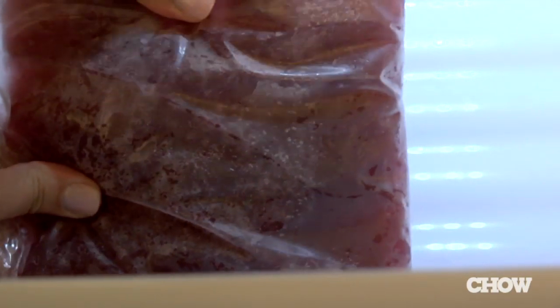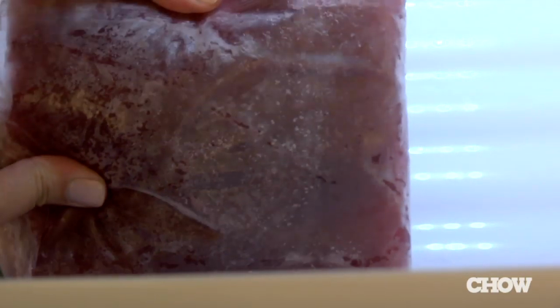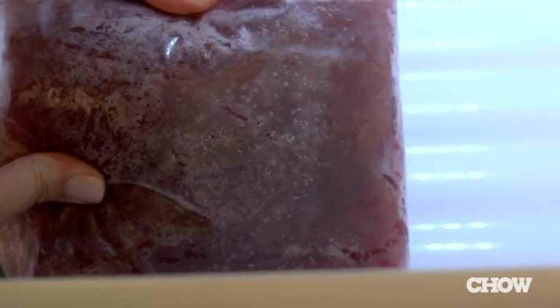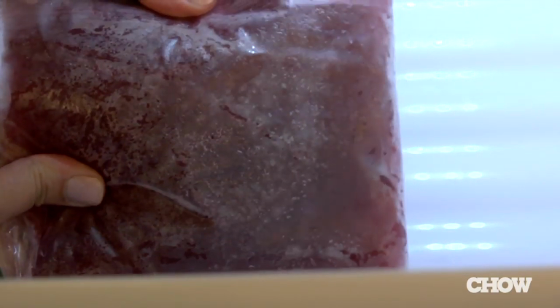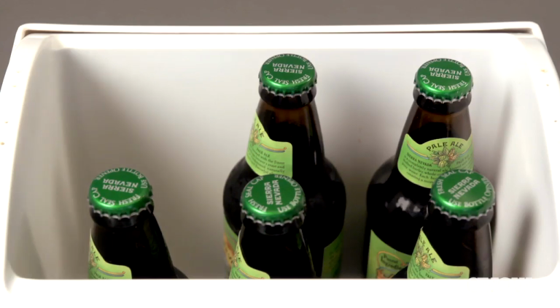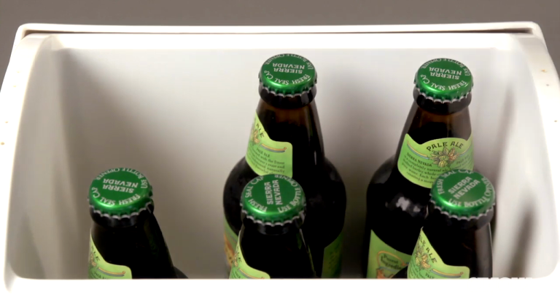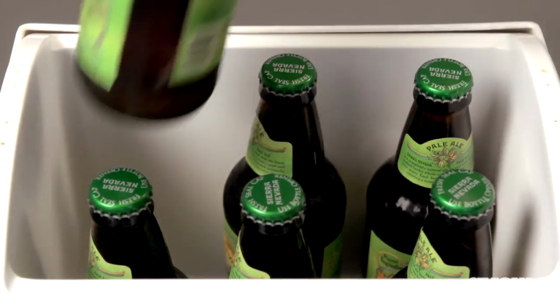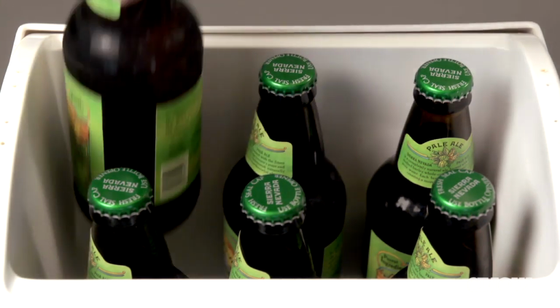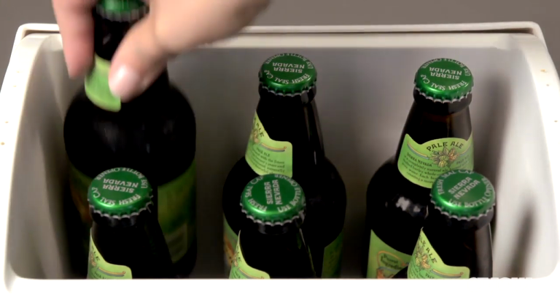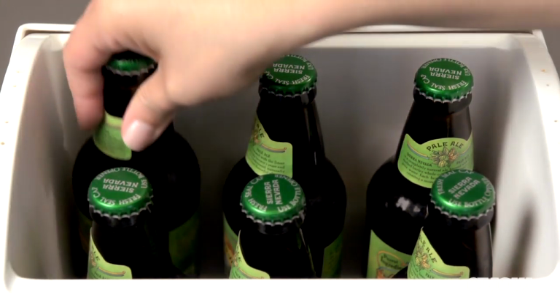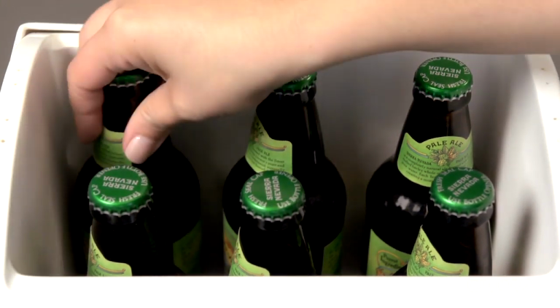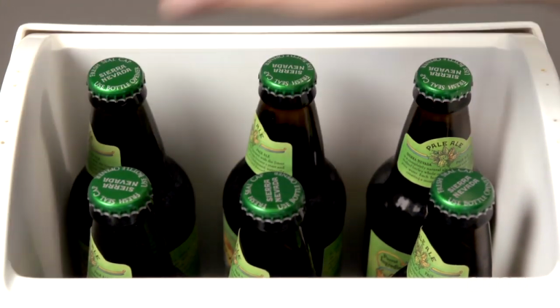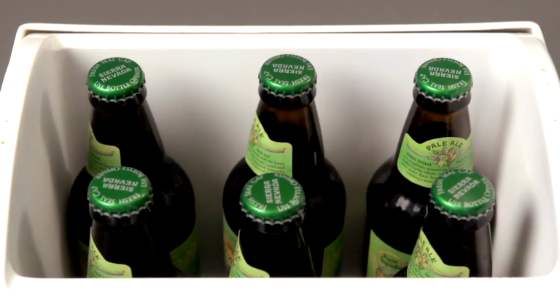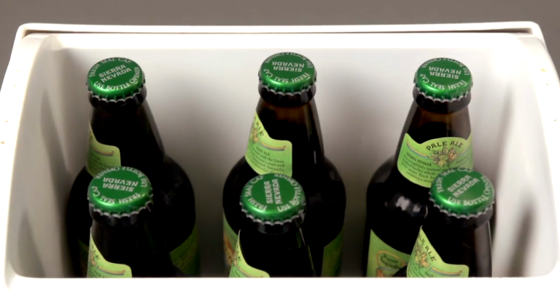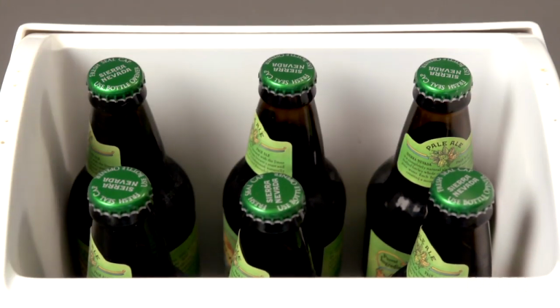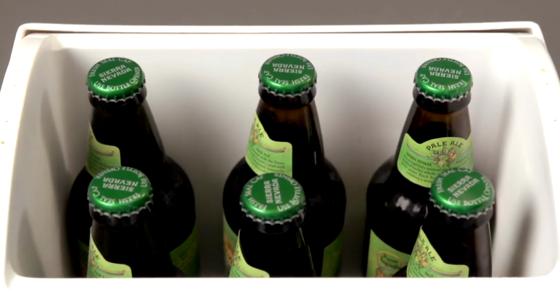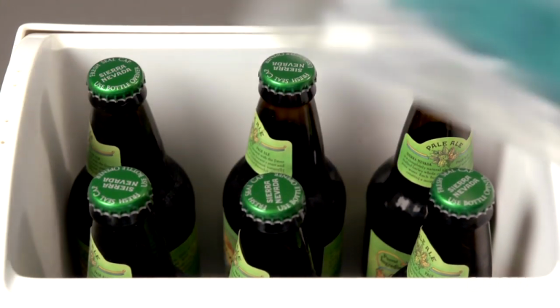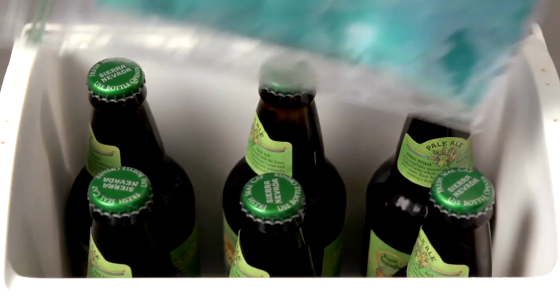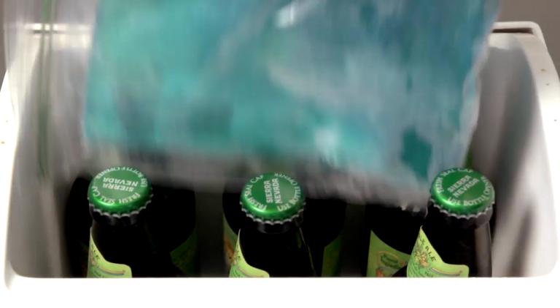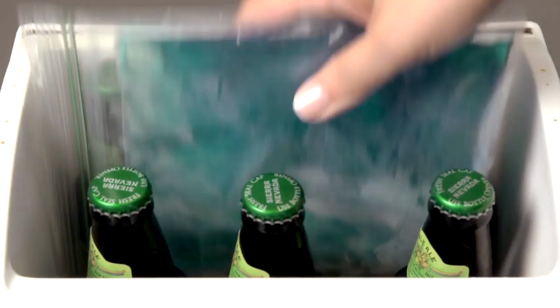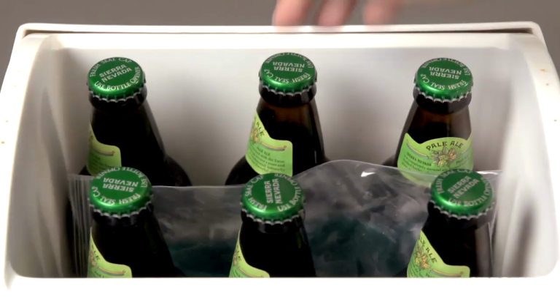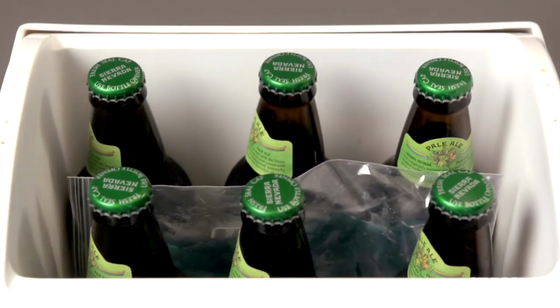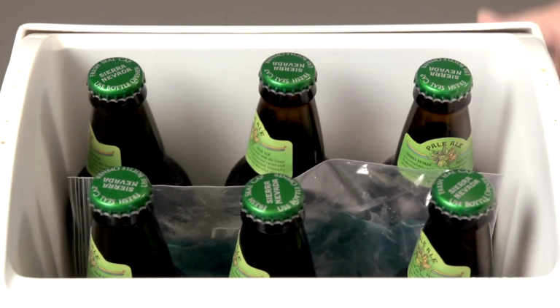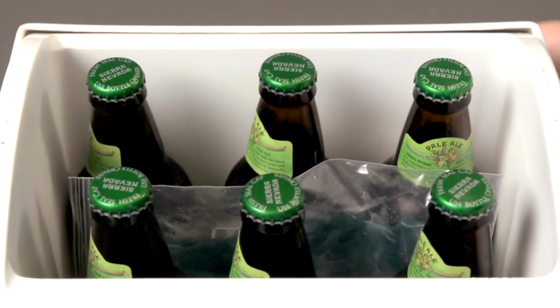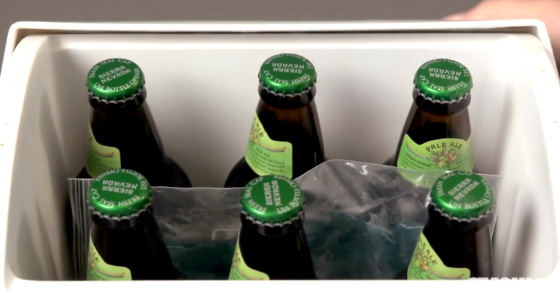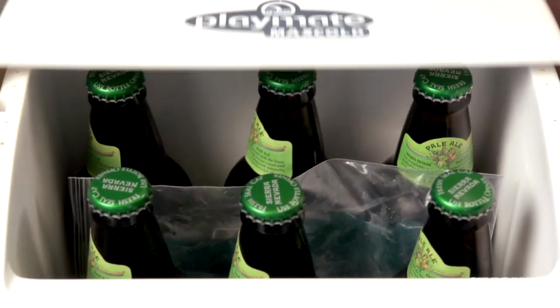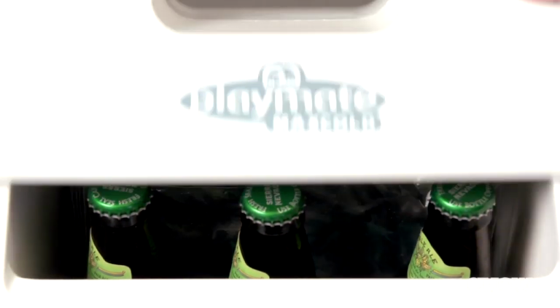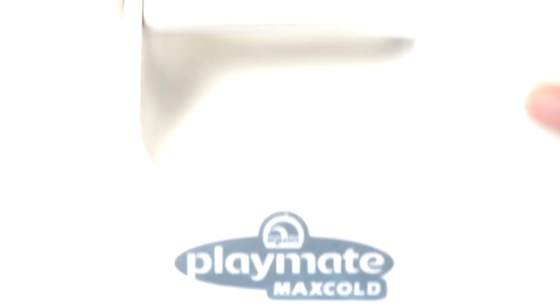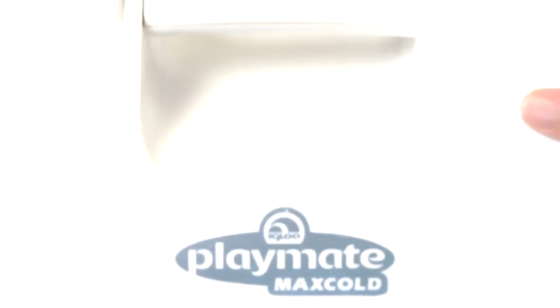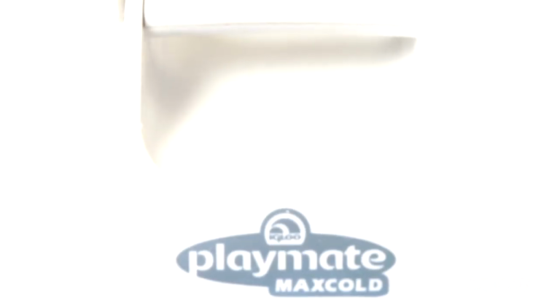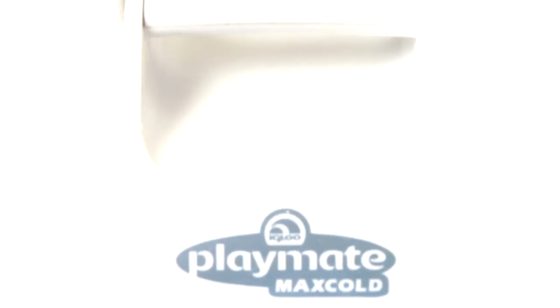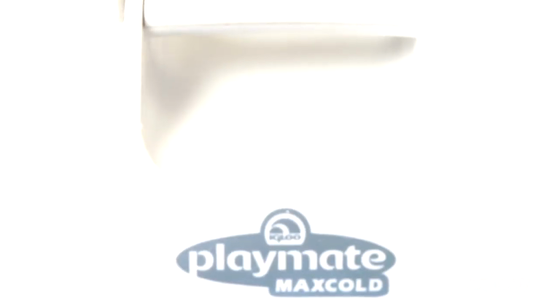With these methods you will always have ice packs ready to throw into your cooler to help keep your drinks cool on hot summer days.